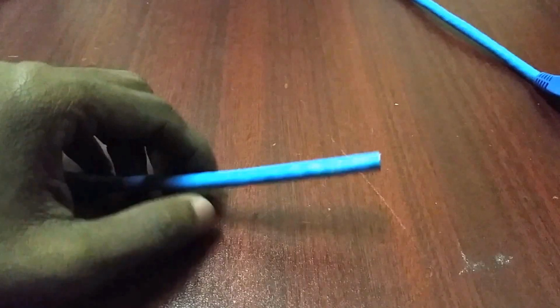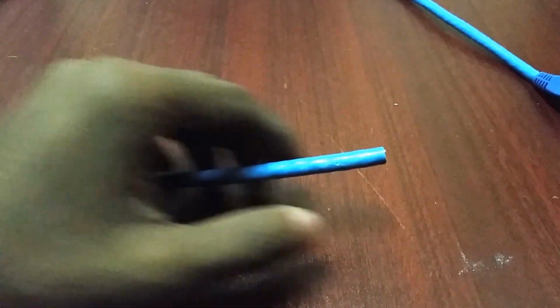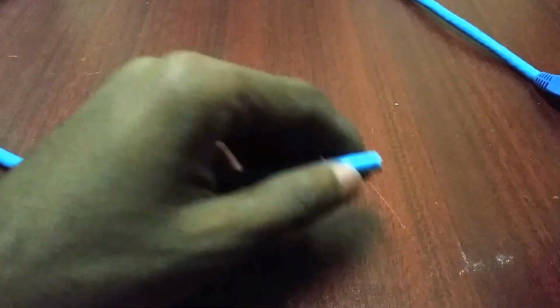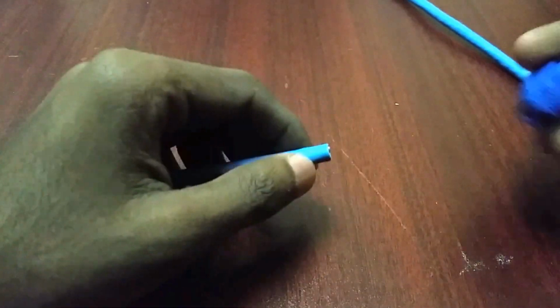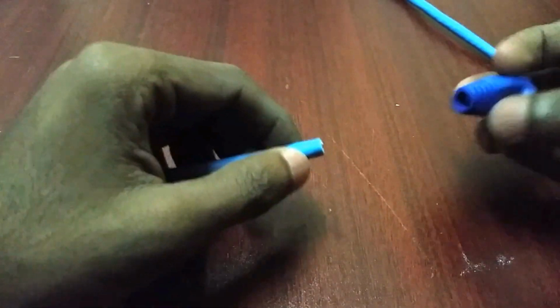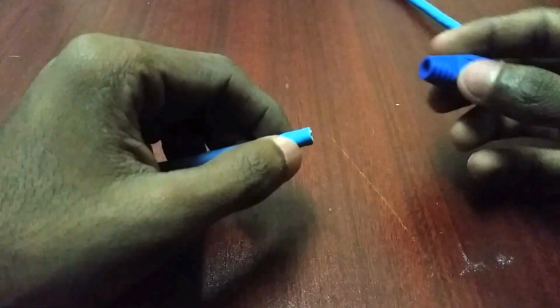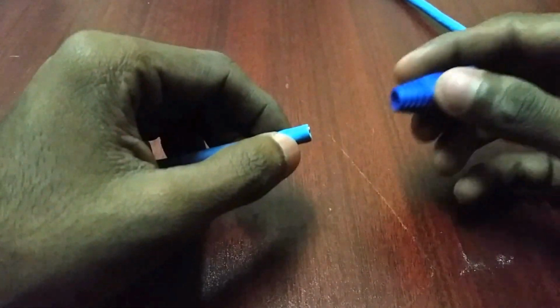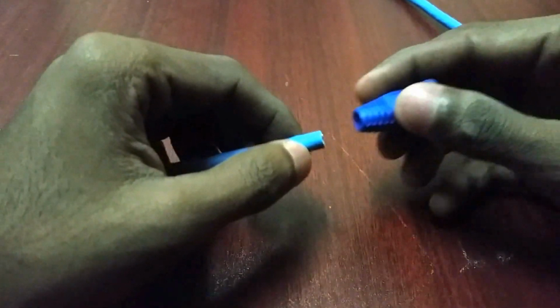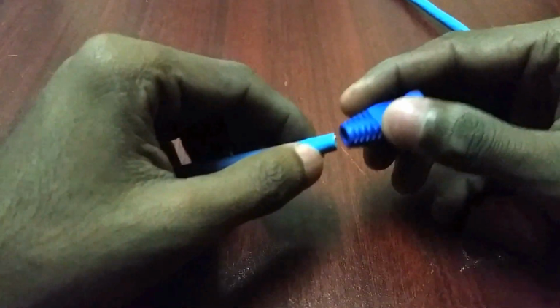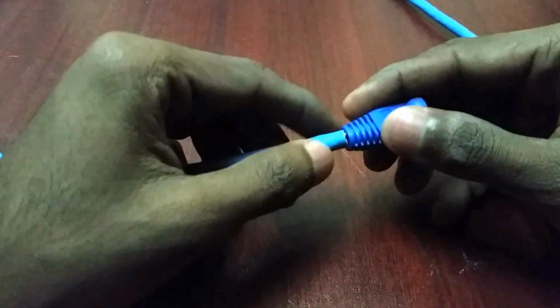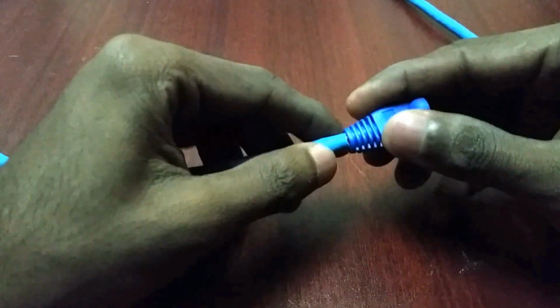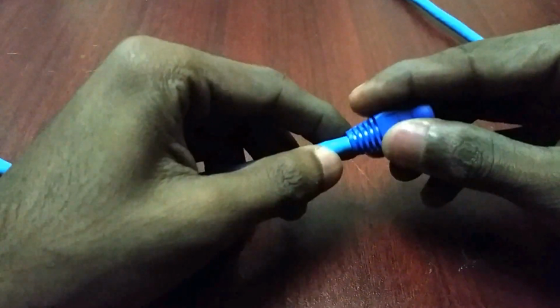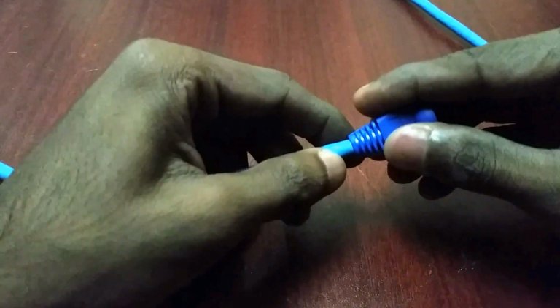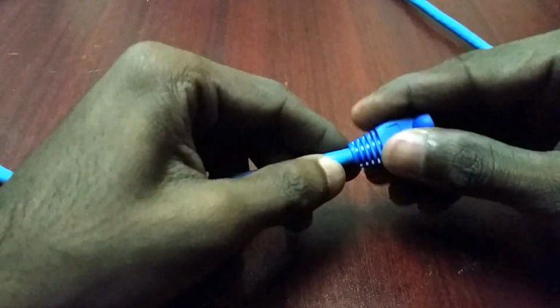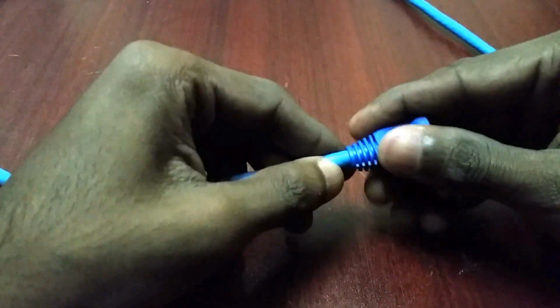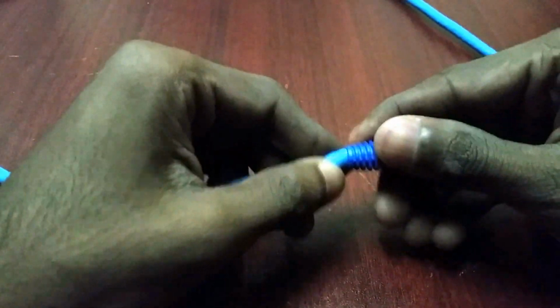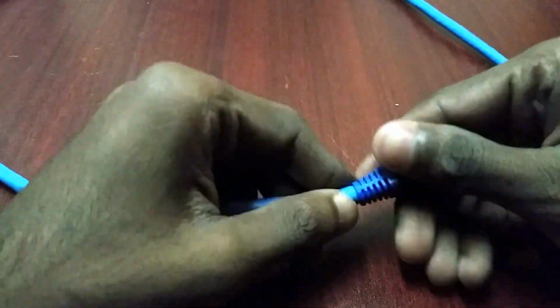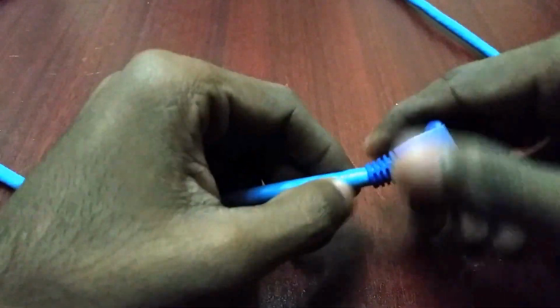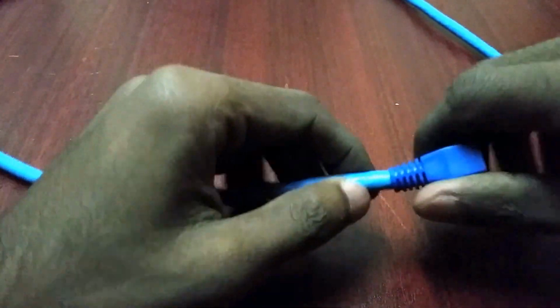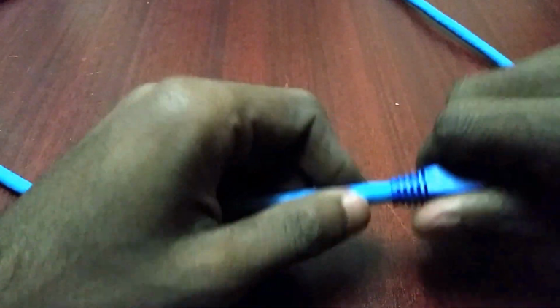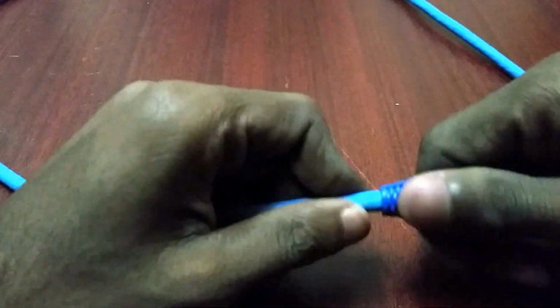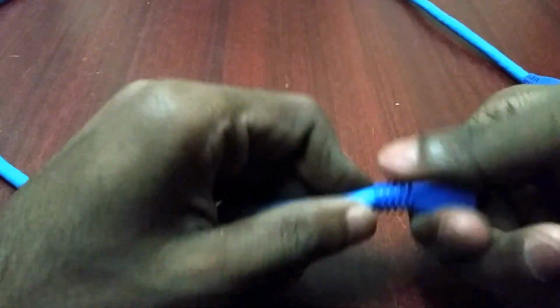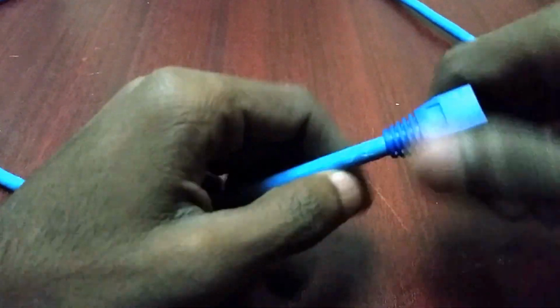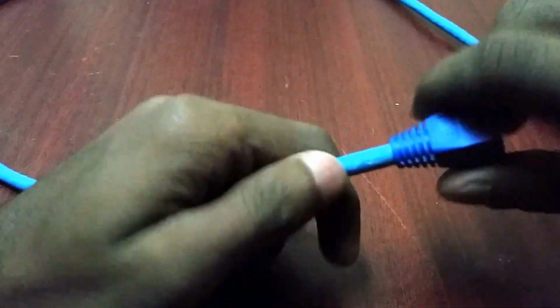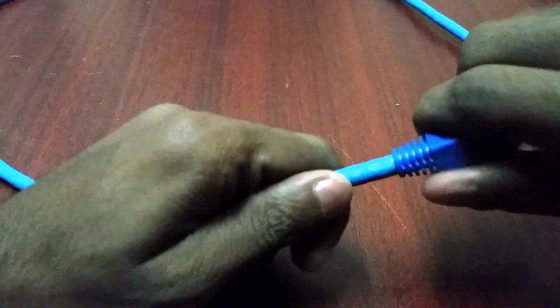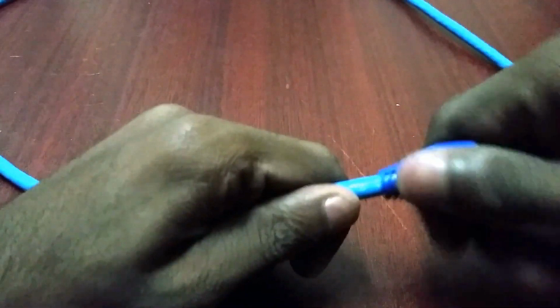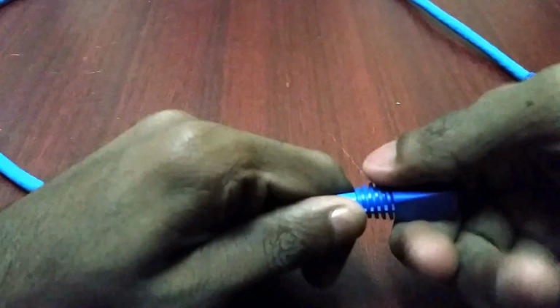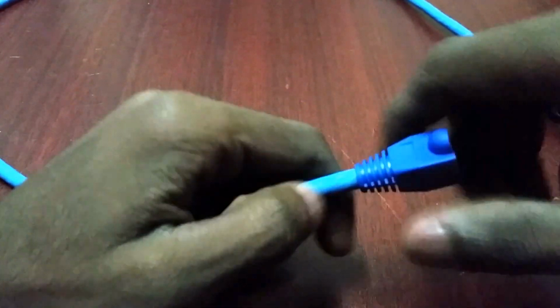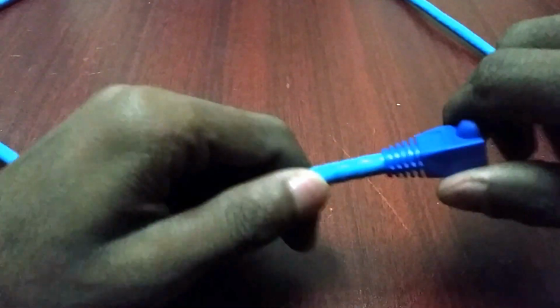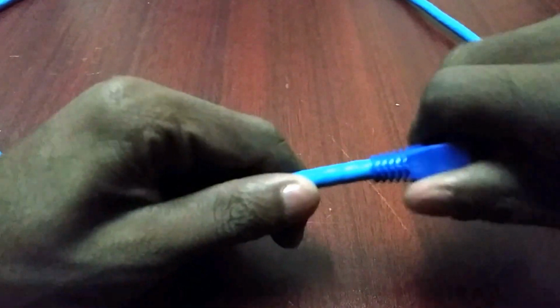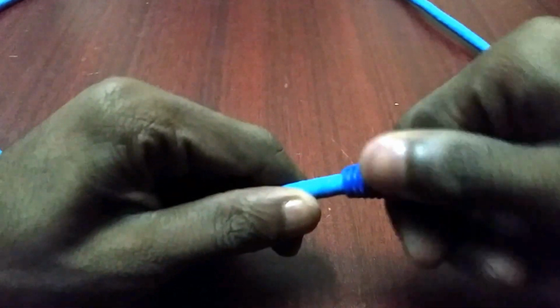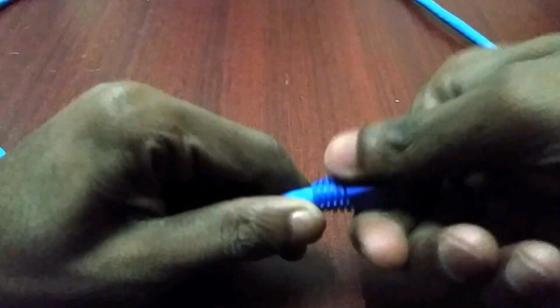Hi friends, today I am going to tell you how to make a patch cable — a battery made patch coat.